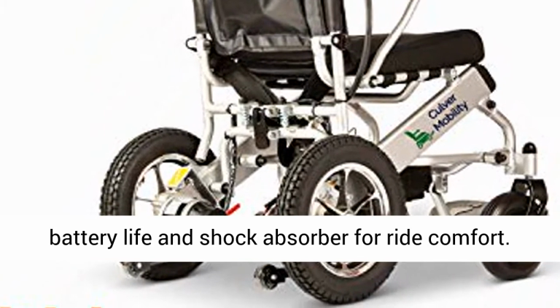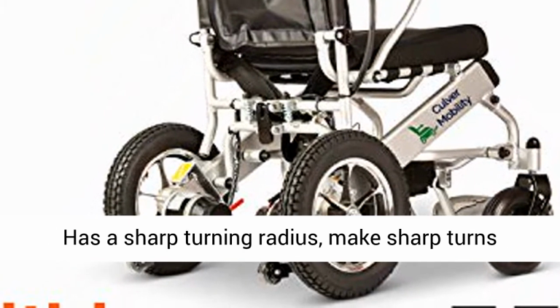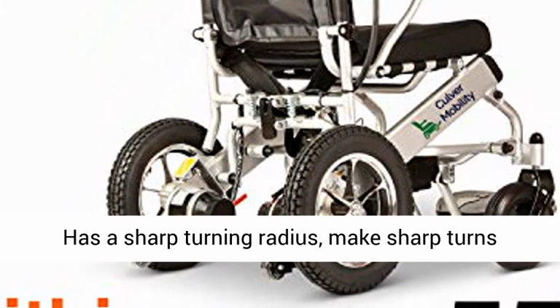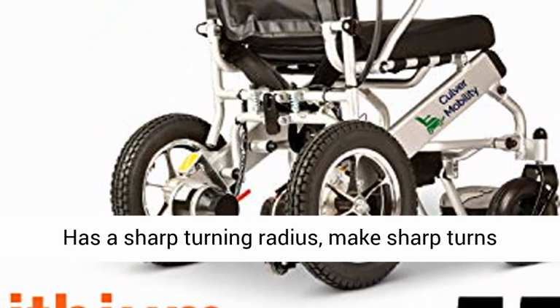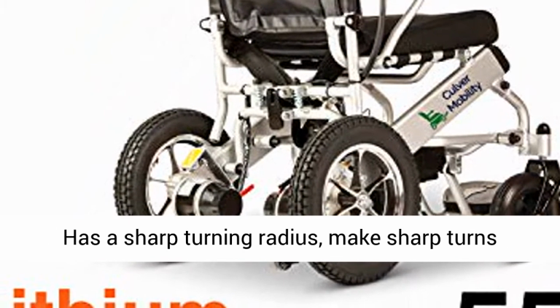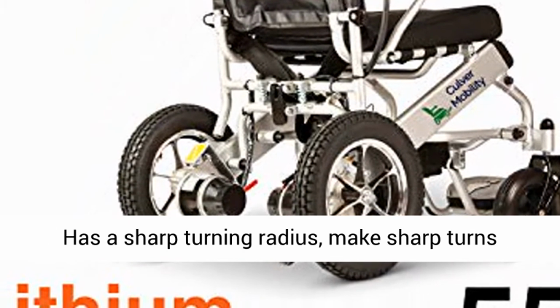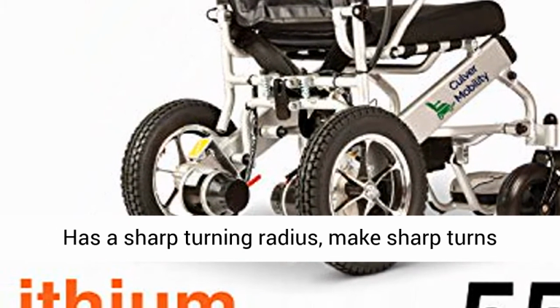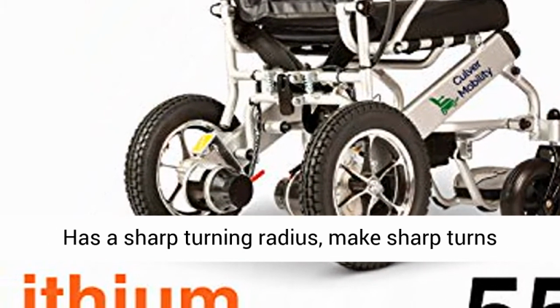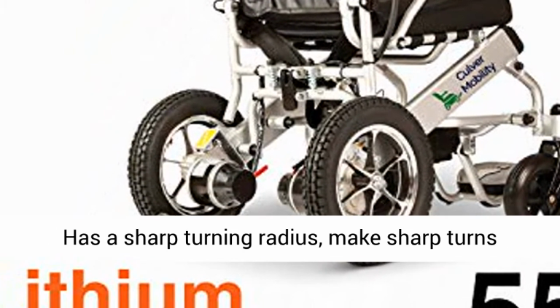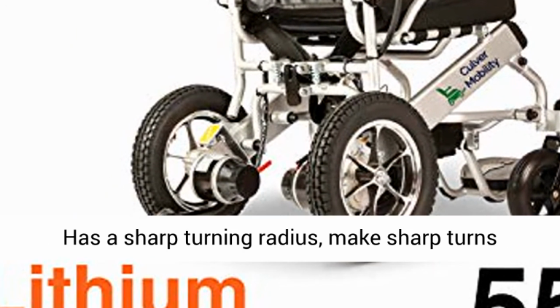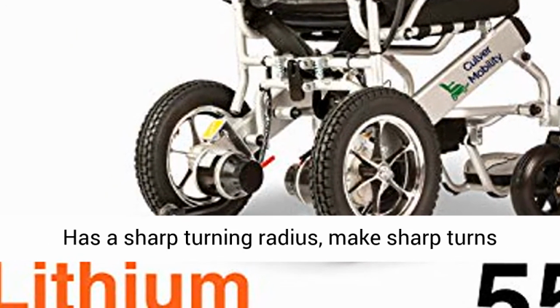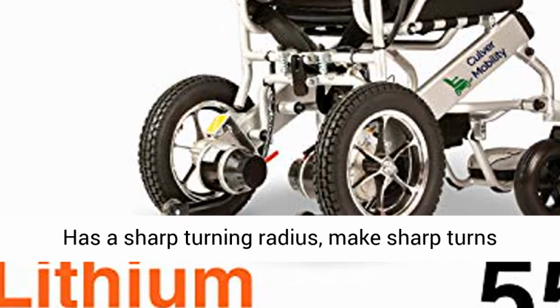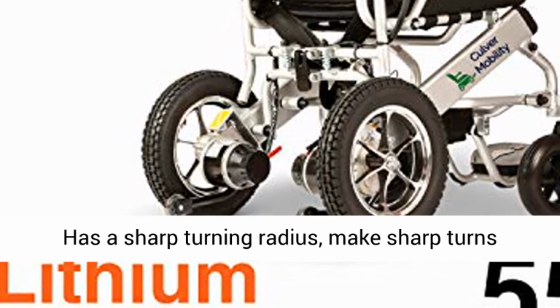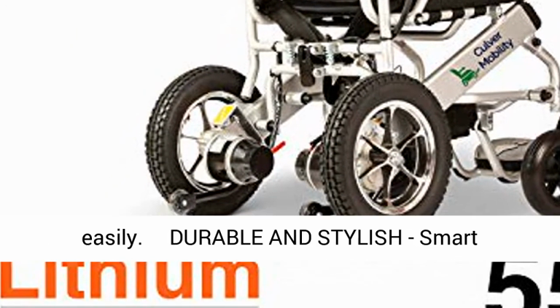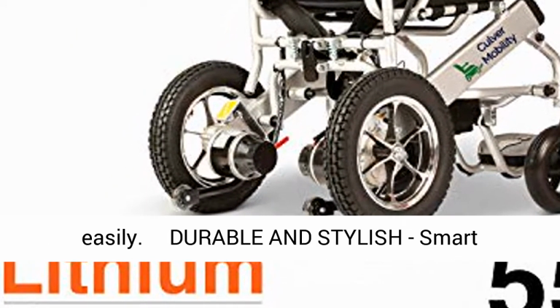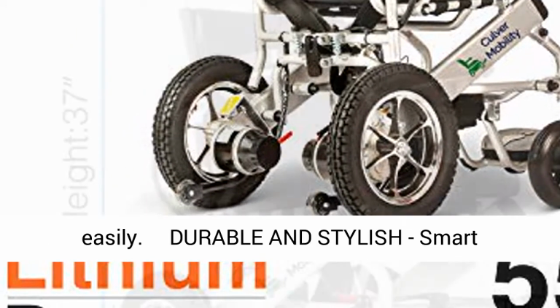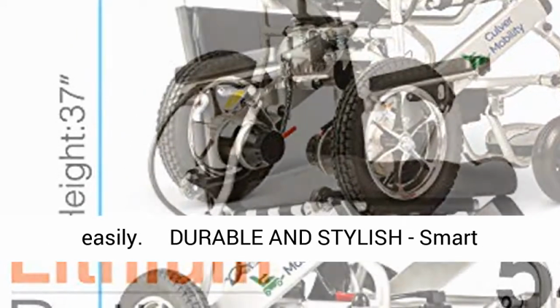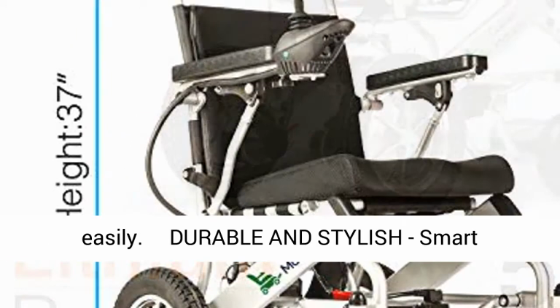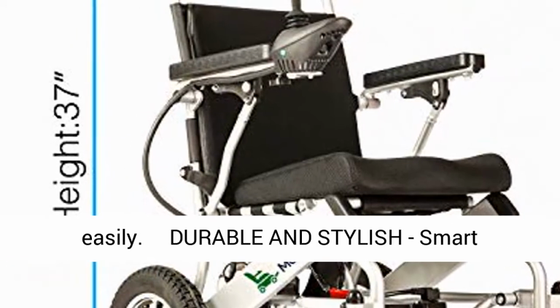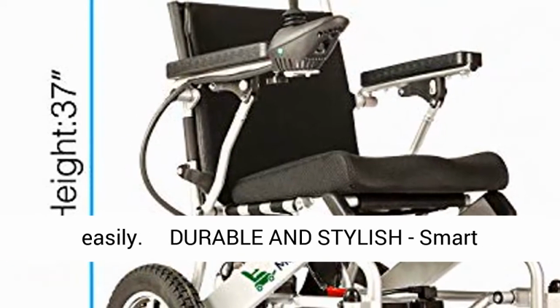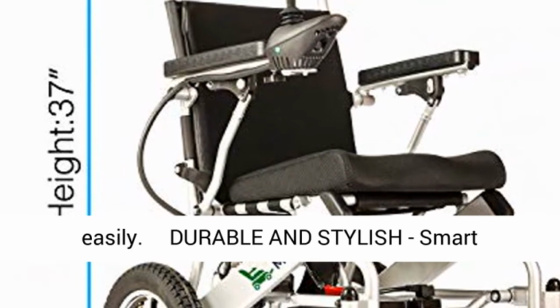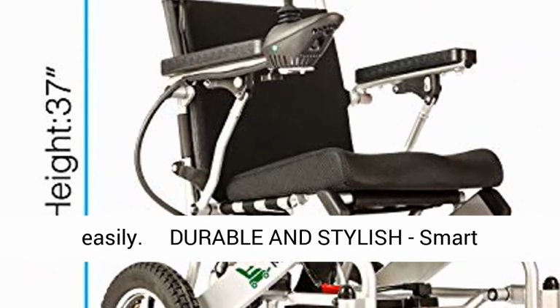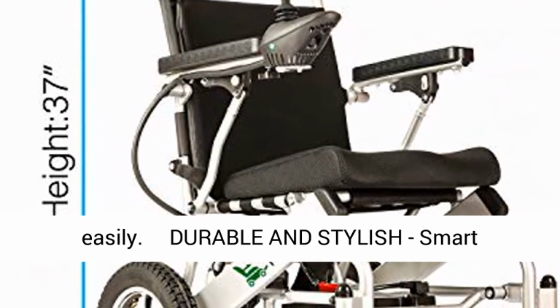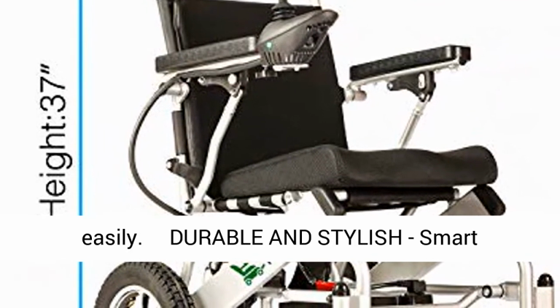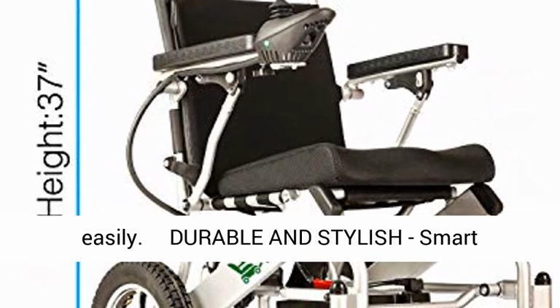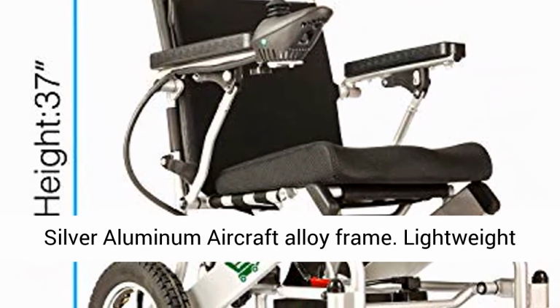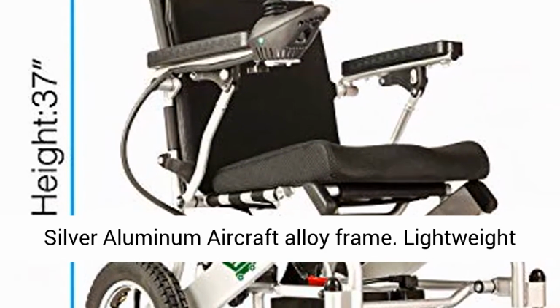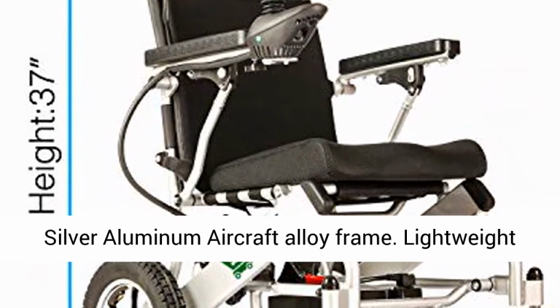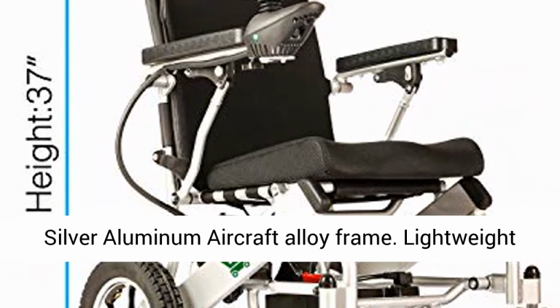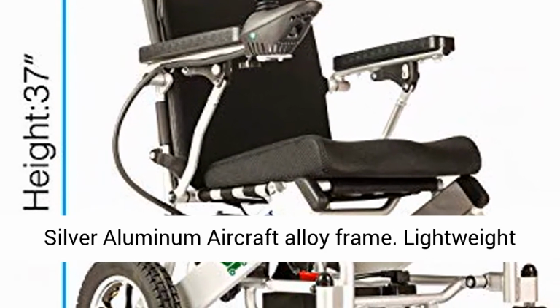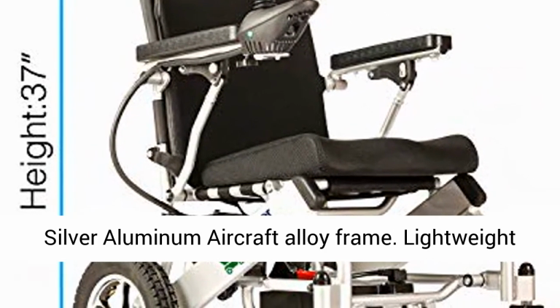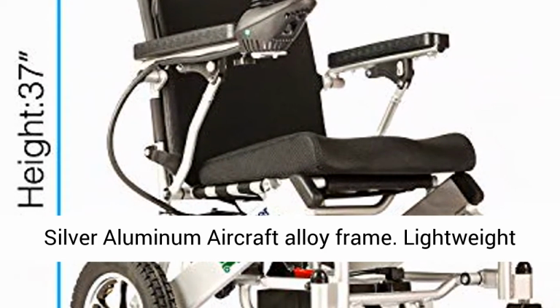Has a sharp turning radius — make sharp turns easily. Durable and stylish, with a smart silver aluminum aircraft alloy frame.